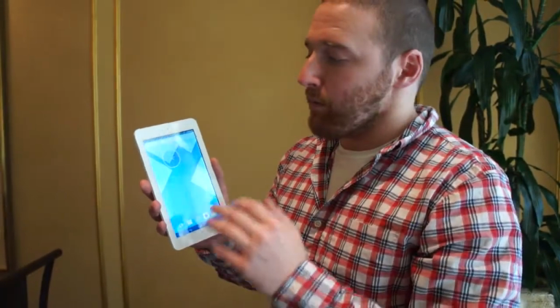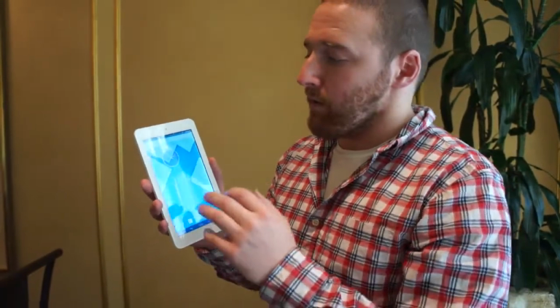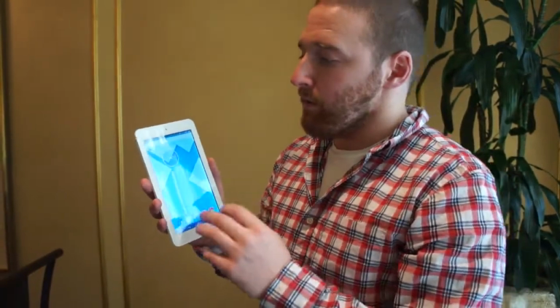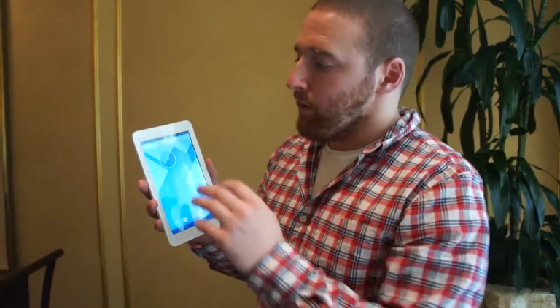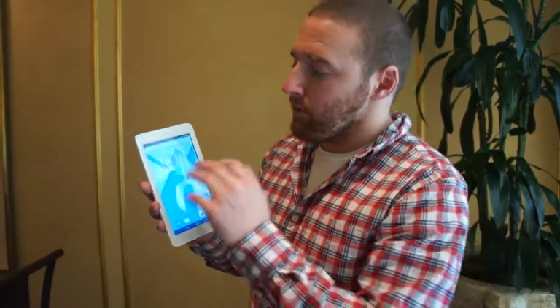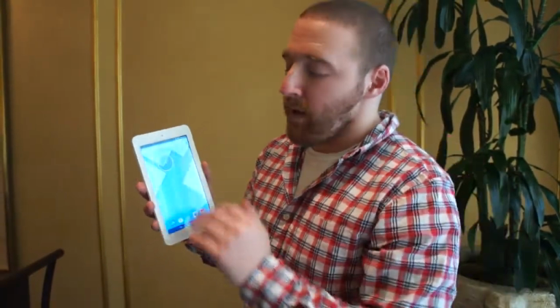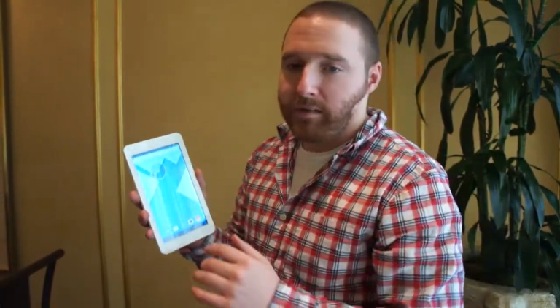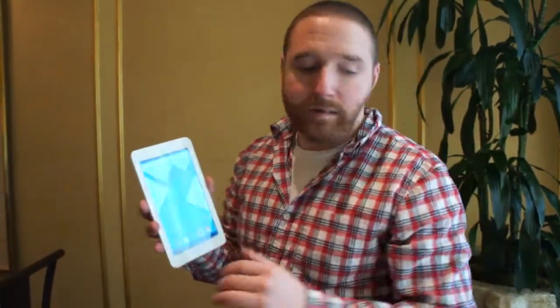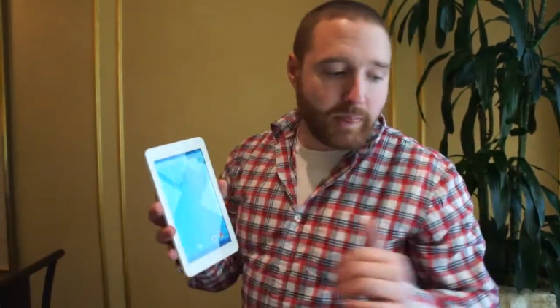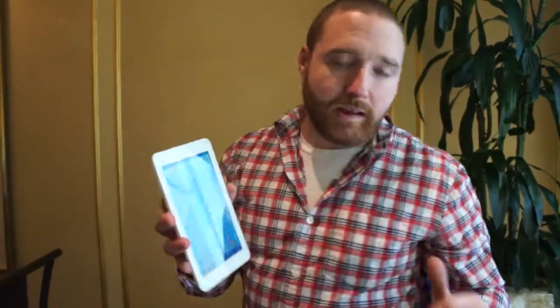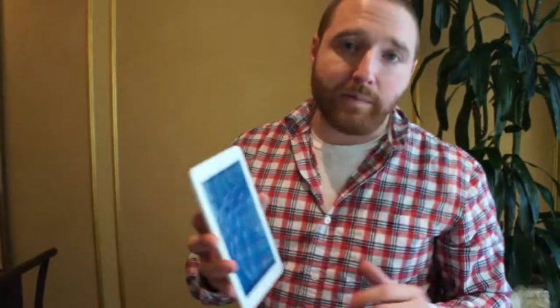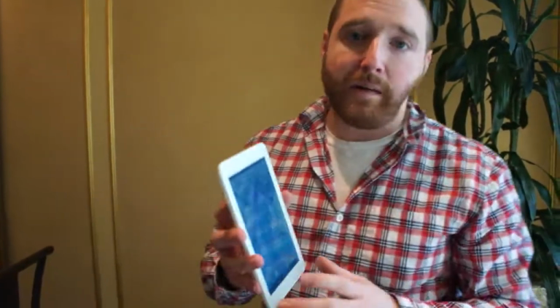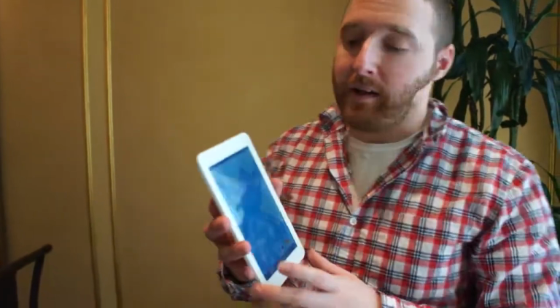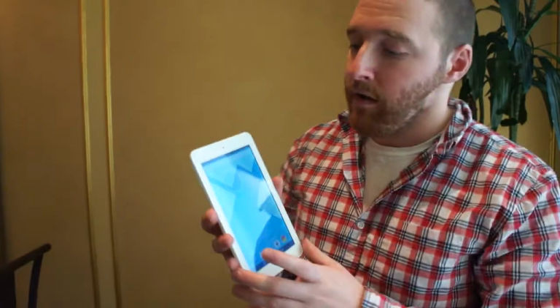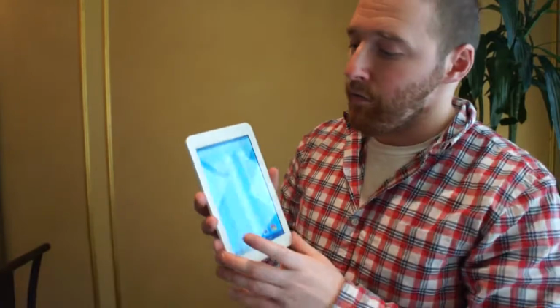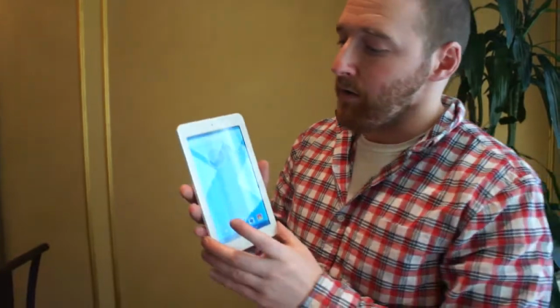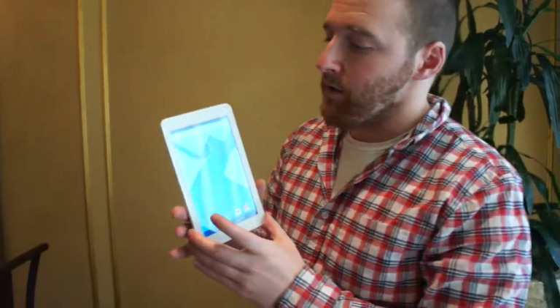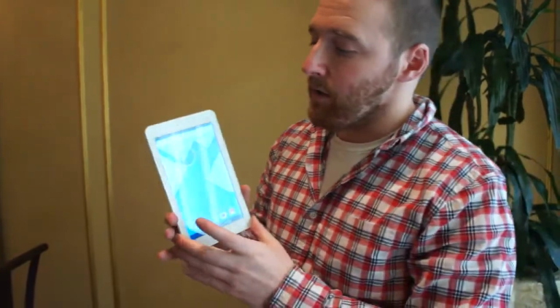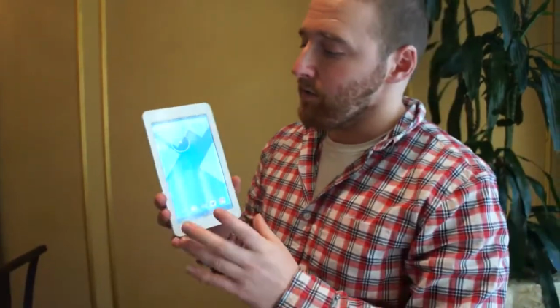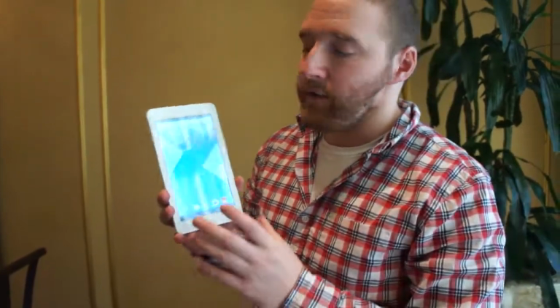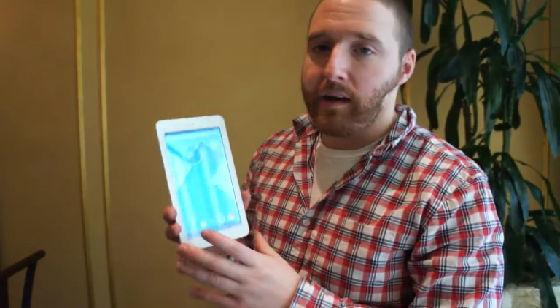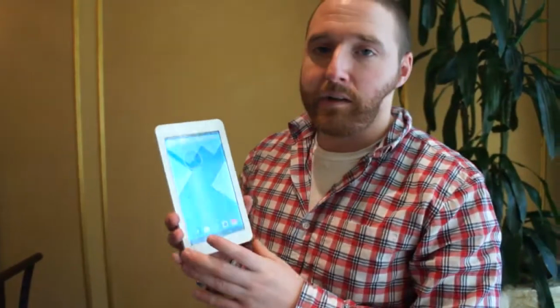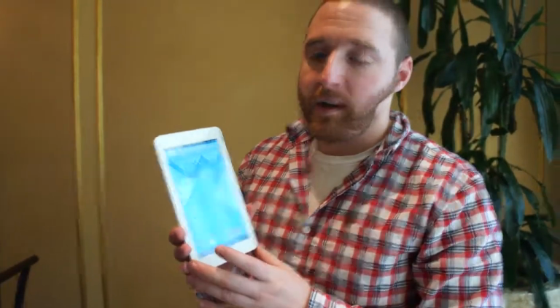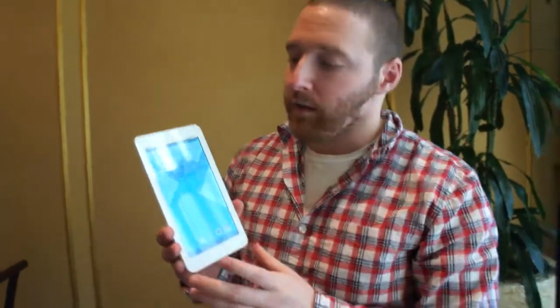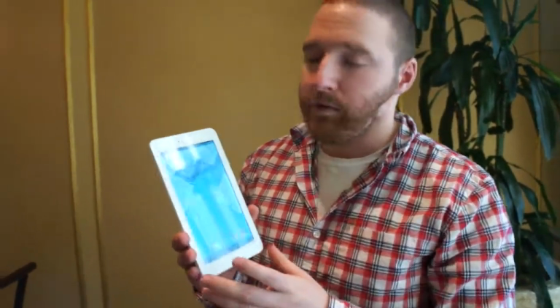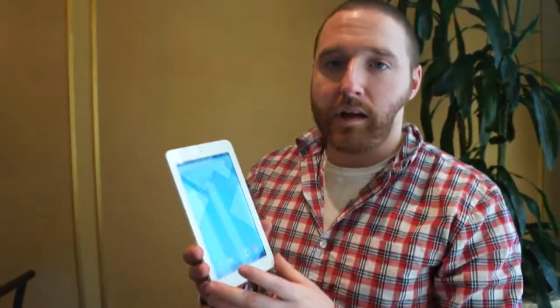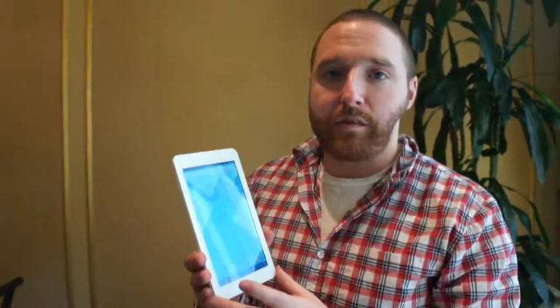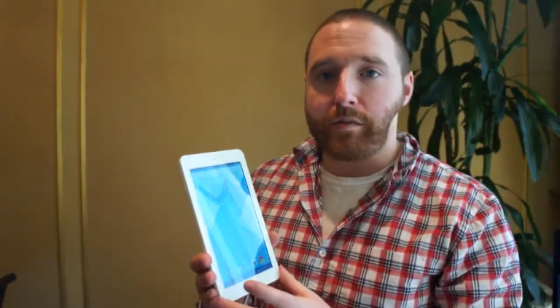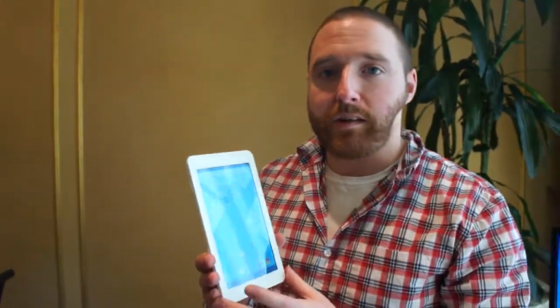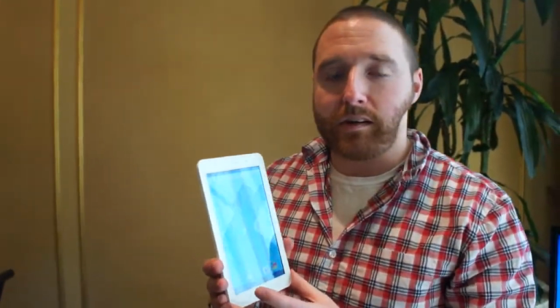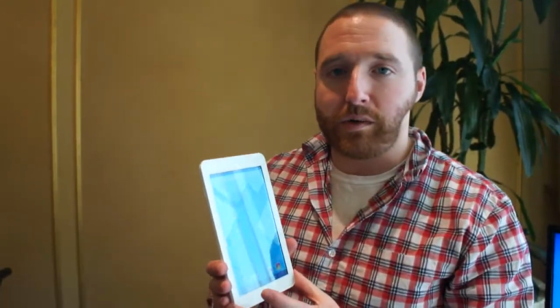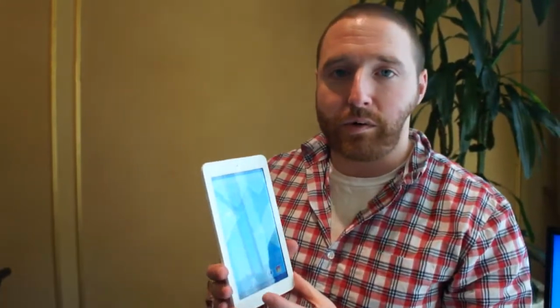So again, we're checking out the POP7 and the POP8 from Alcatel, and this is Dan Howley coming to you live from CES 2014.